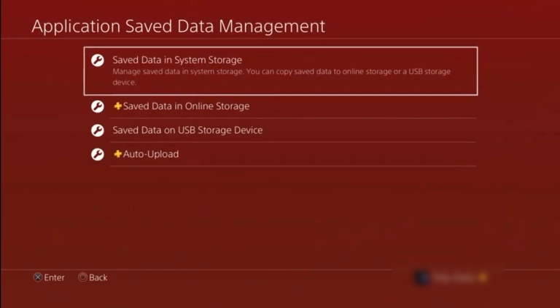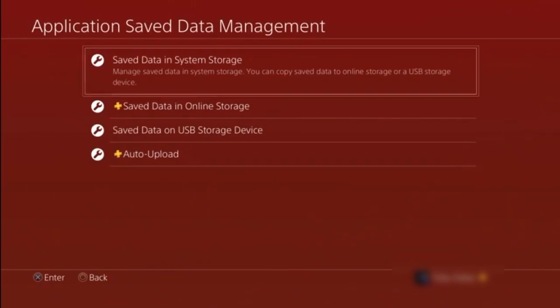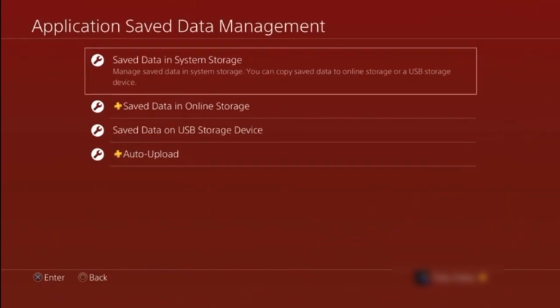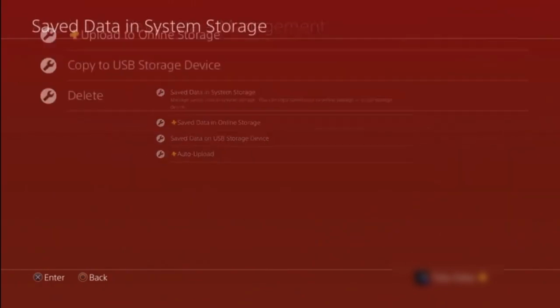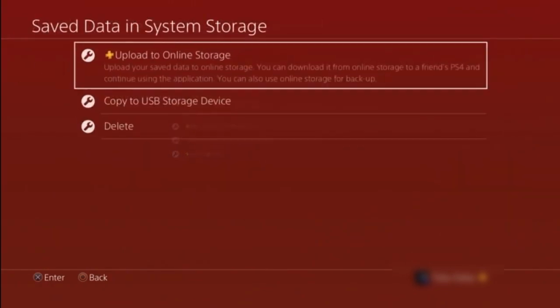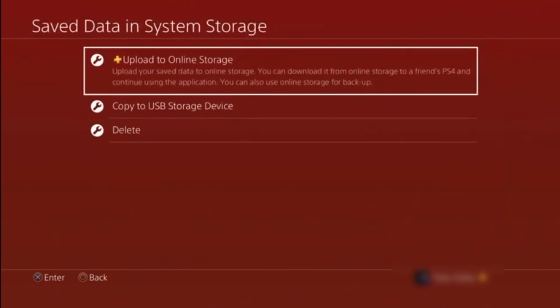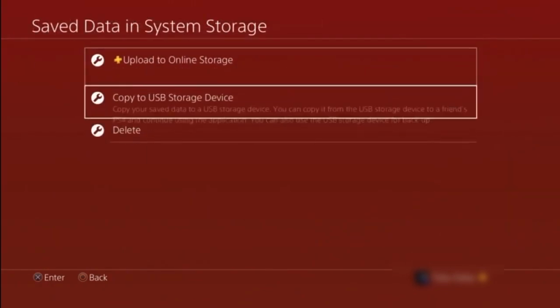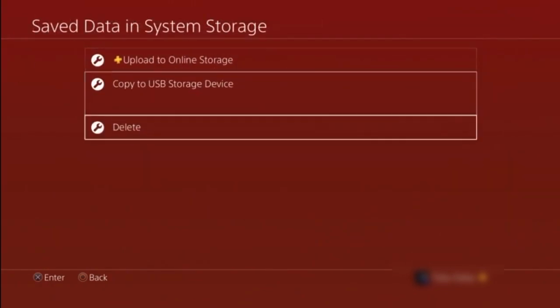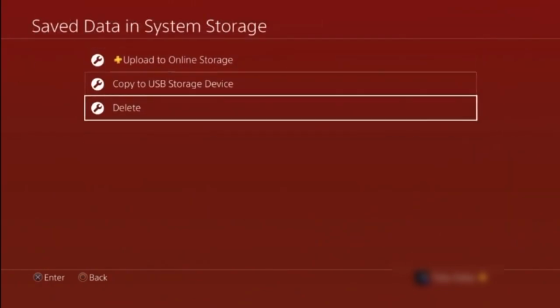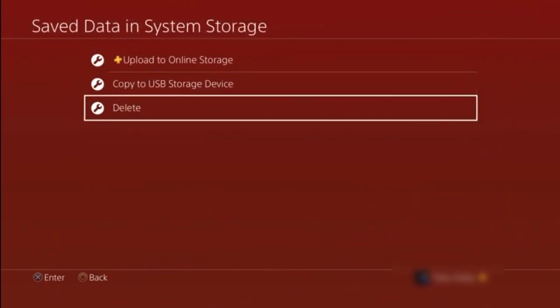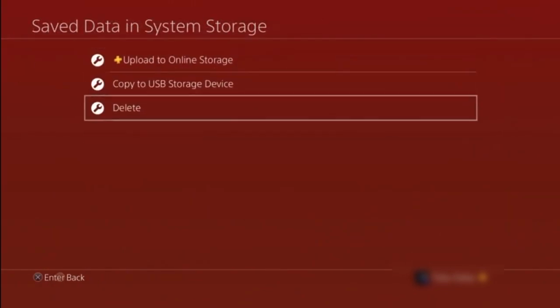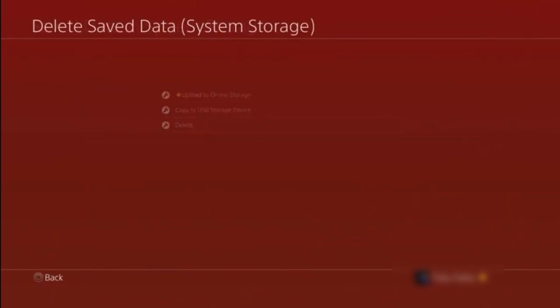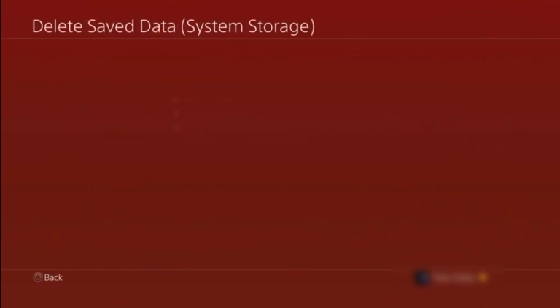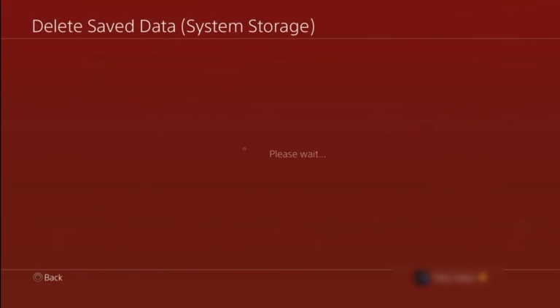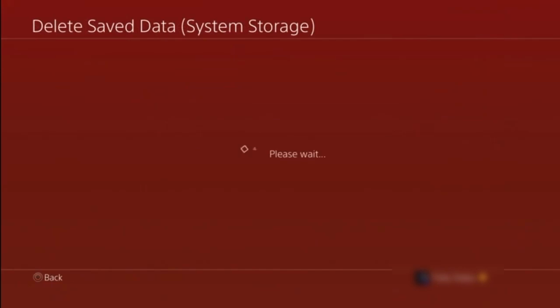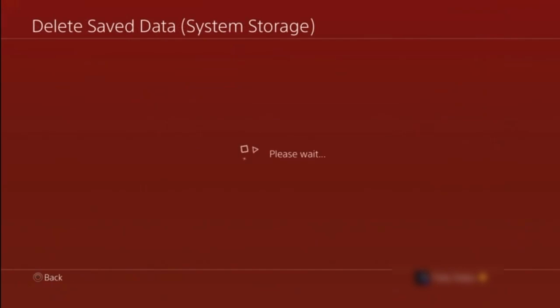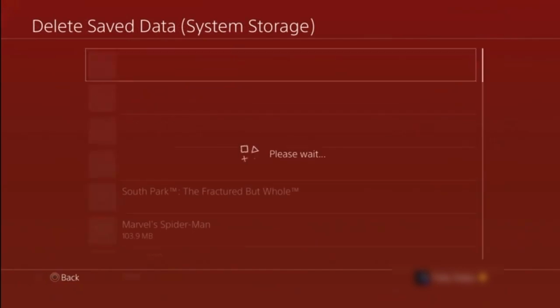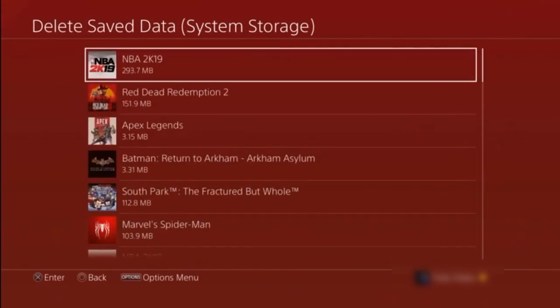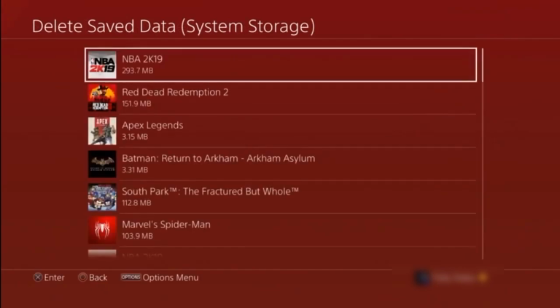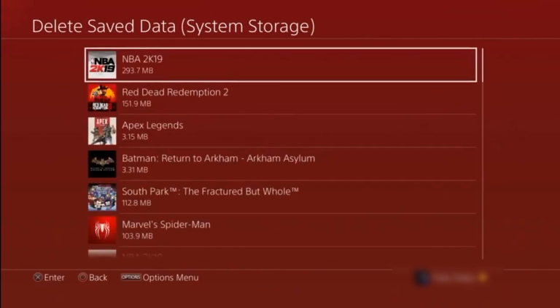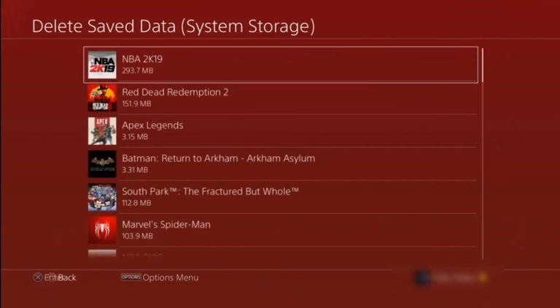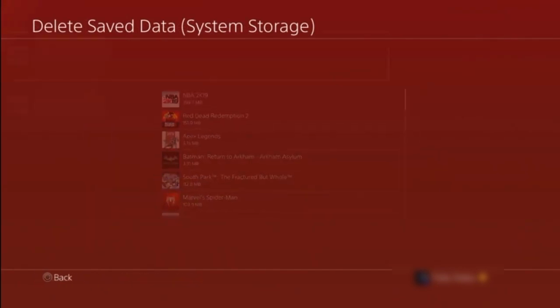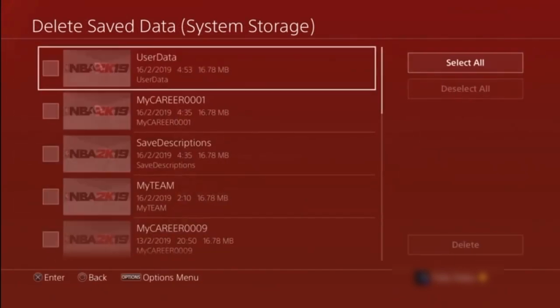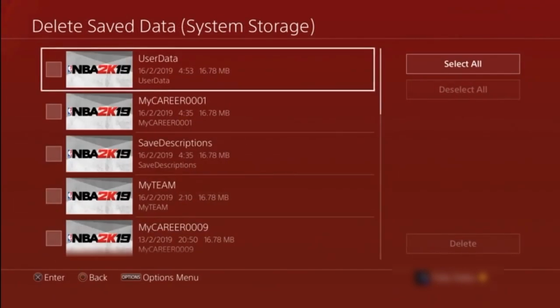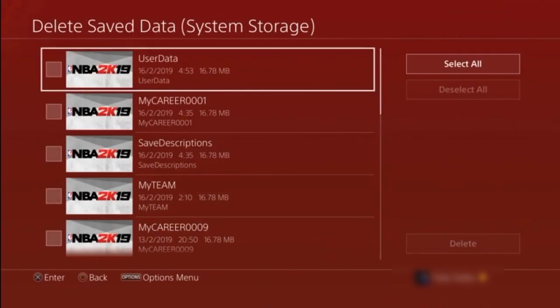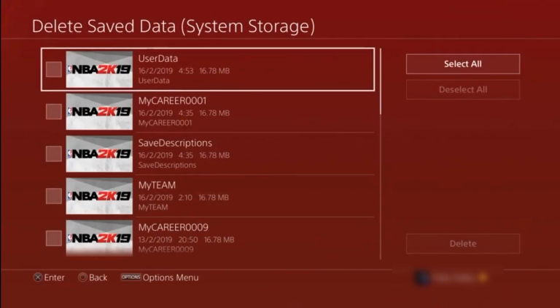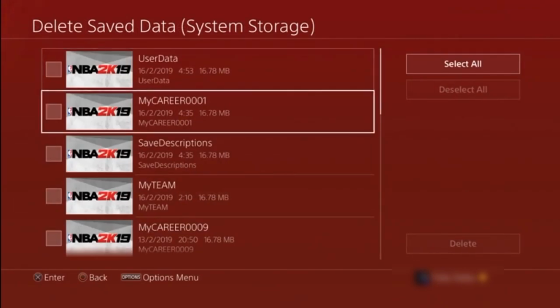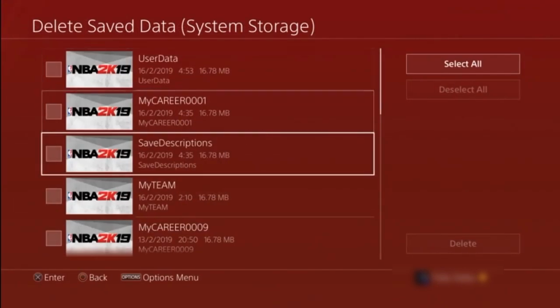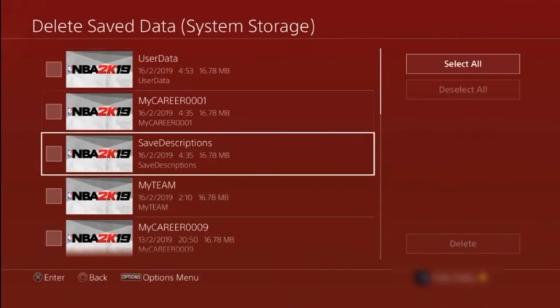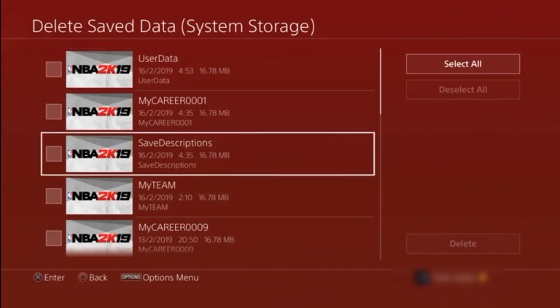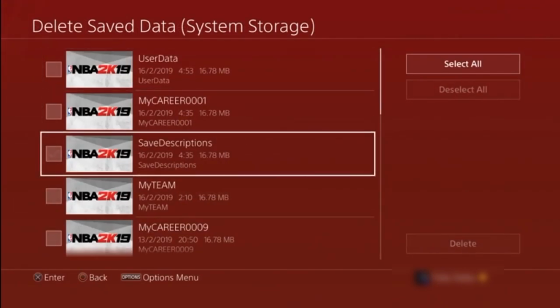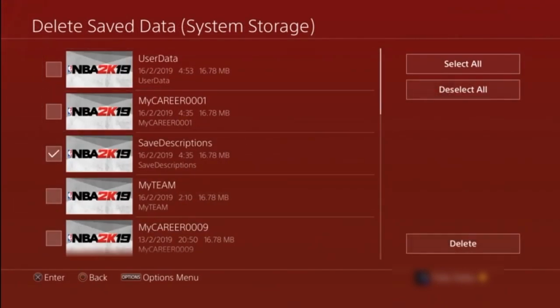Then you want to go back to your system storage, press delete, and you want to delete the file called save descriptions.